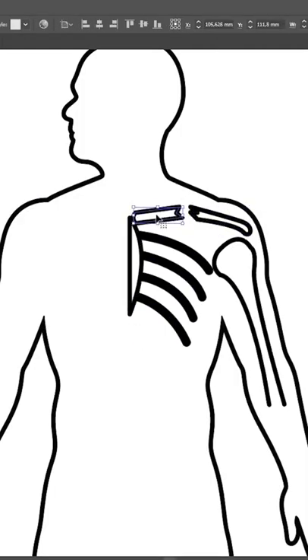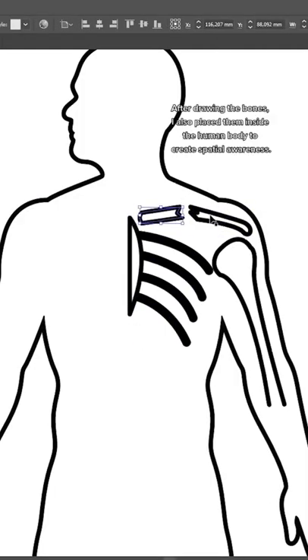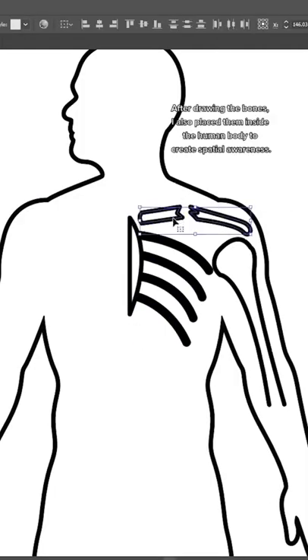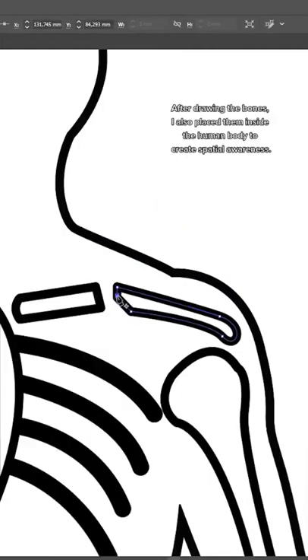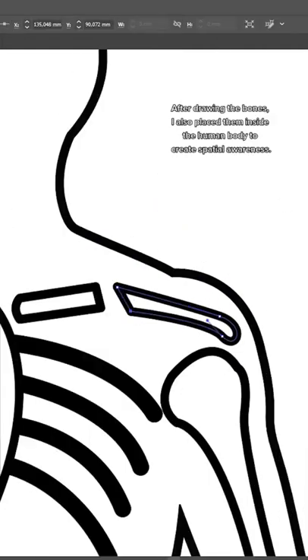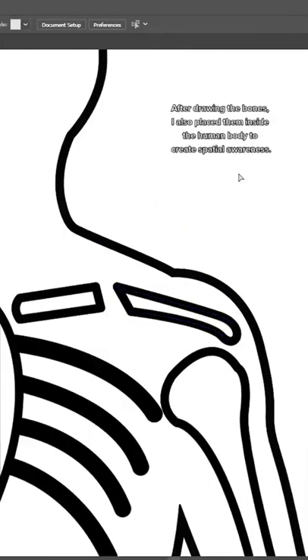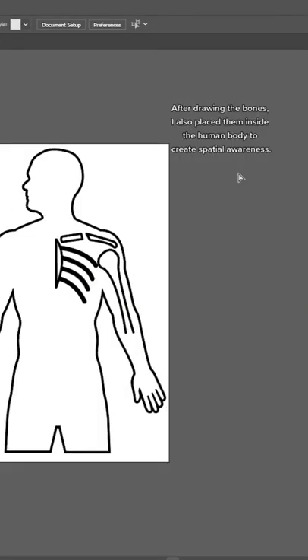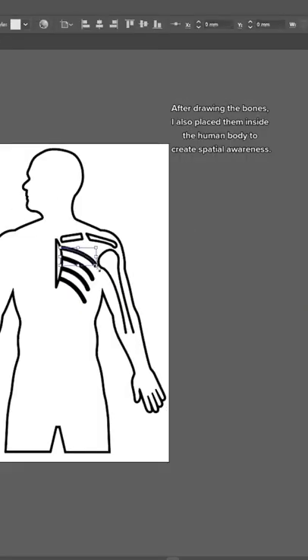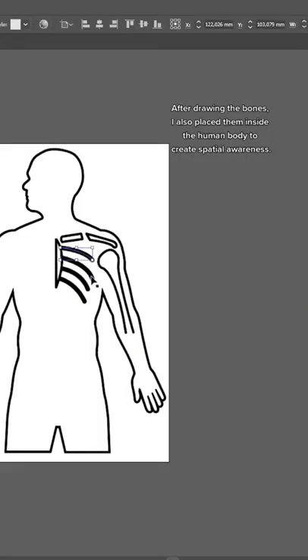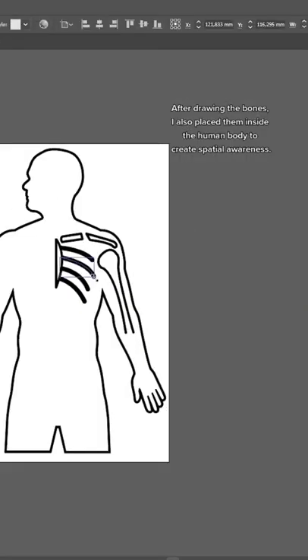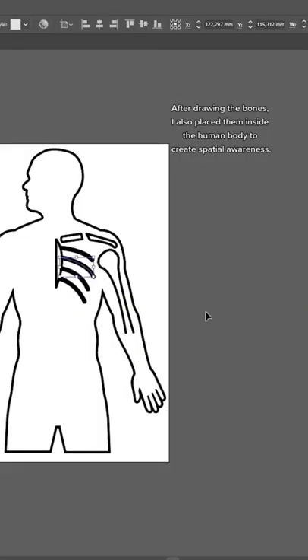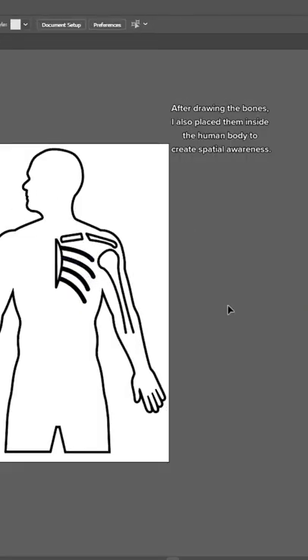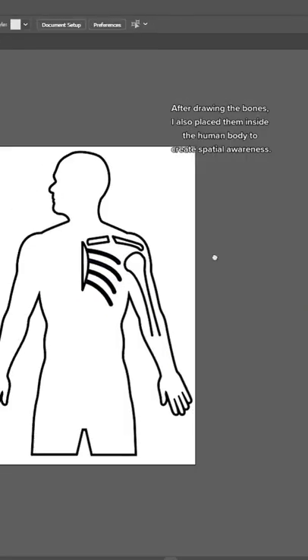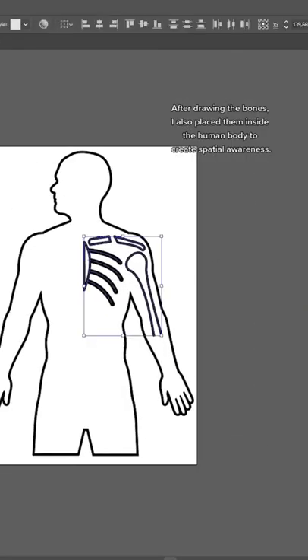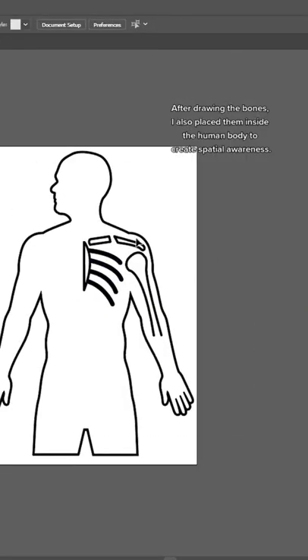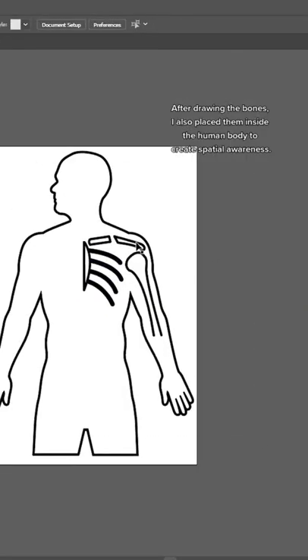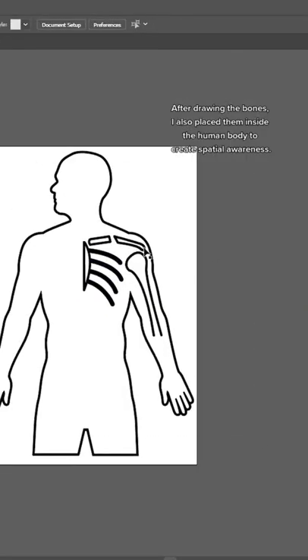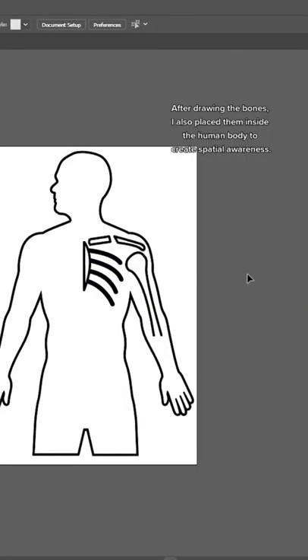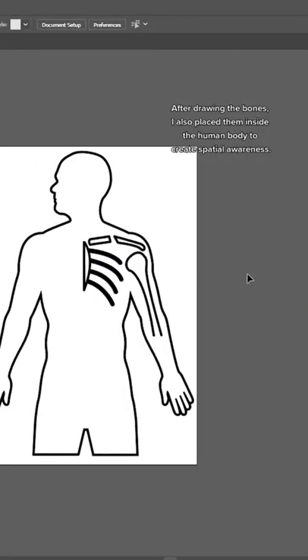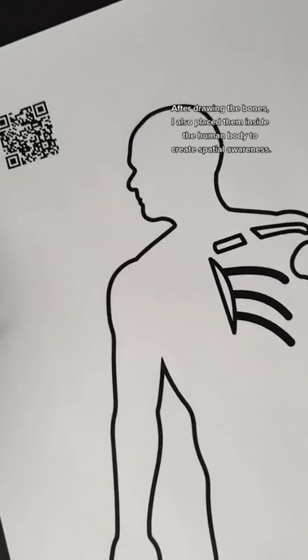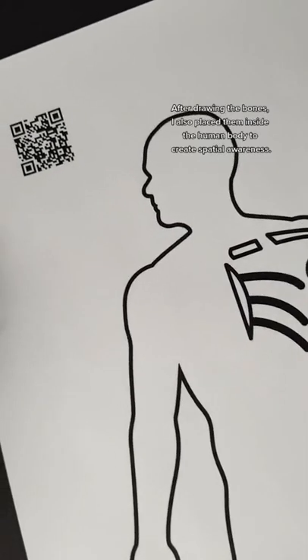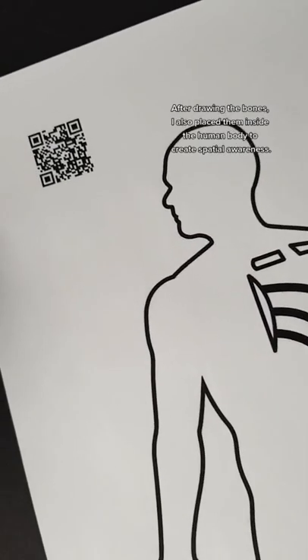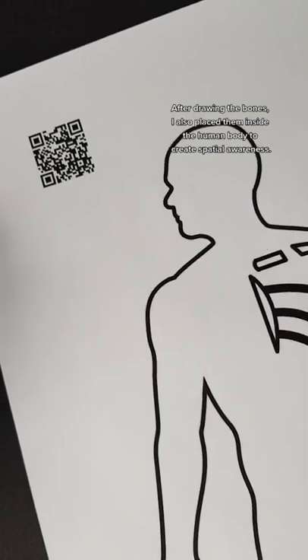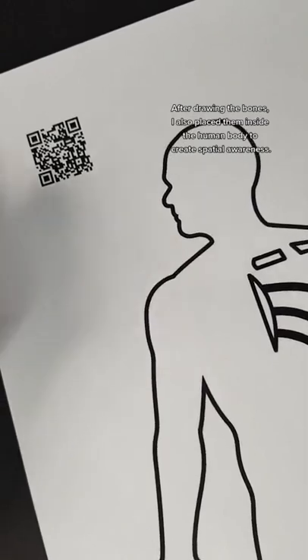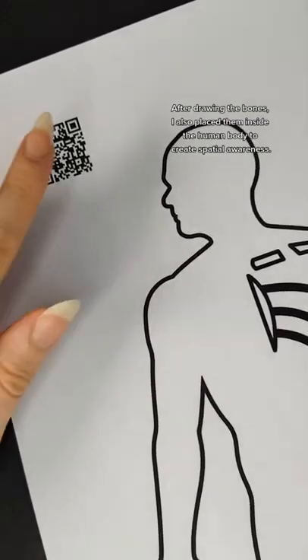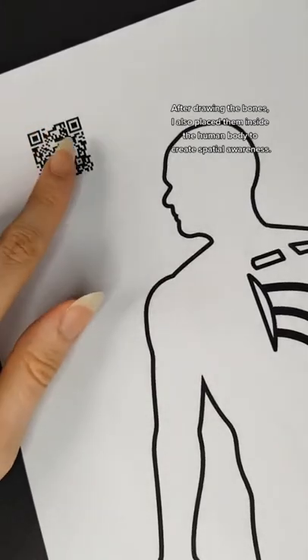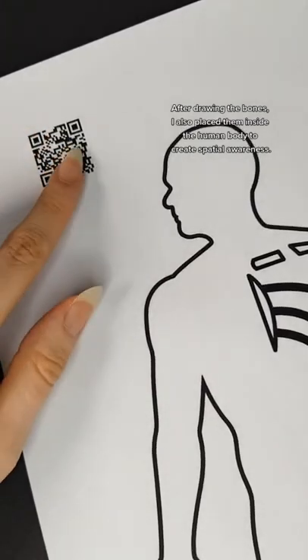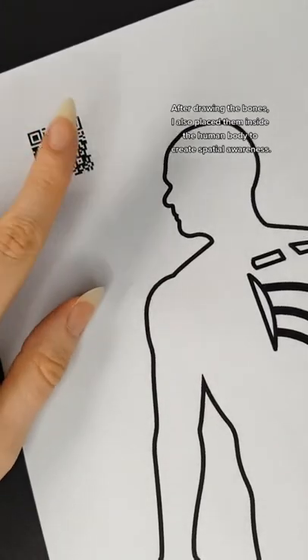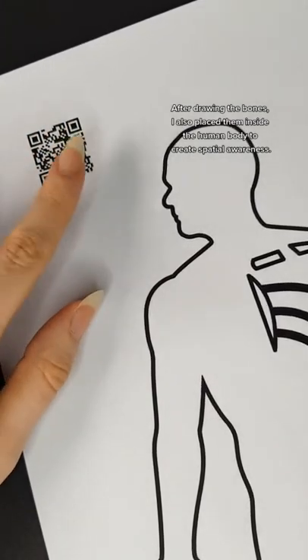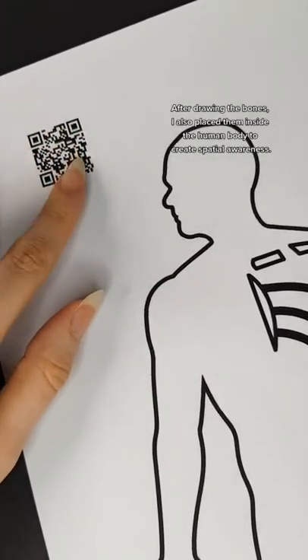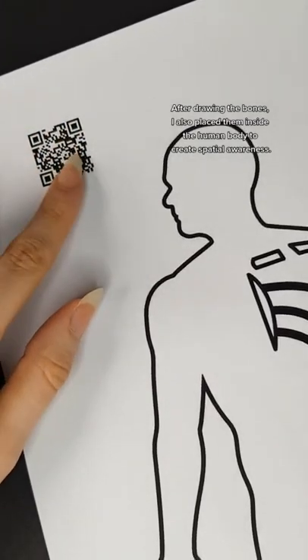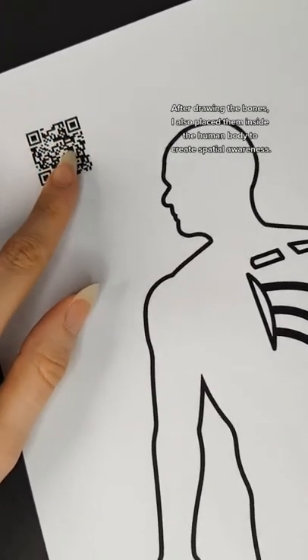After drawing the bones, I also placed them inside the human body to create spatial awareness.